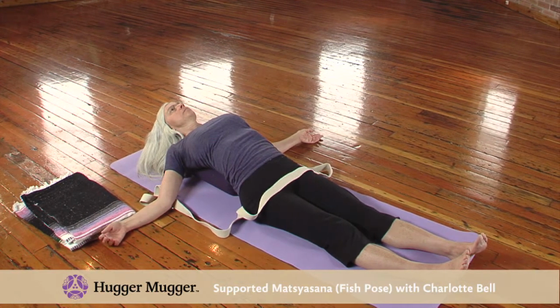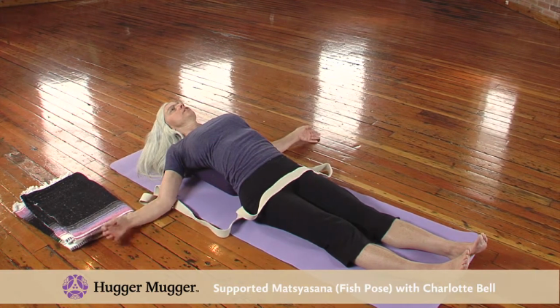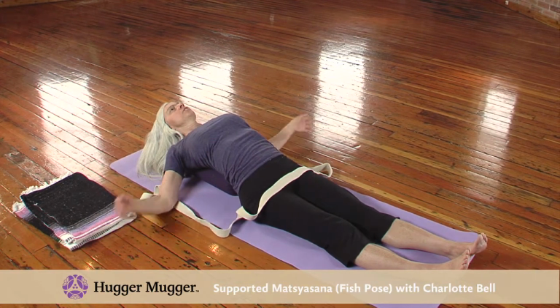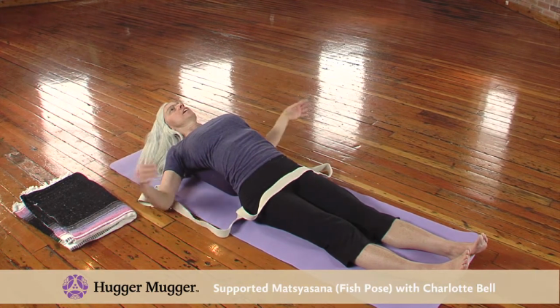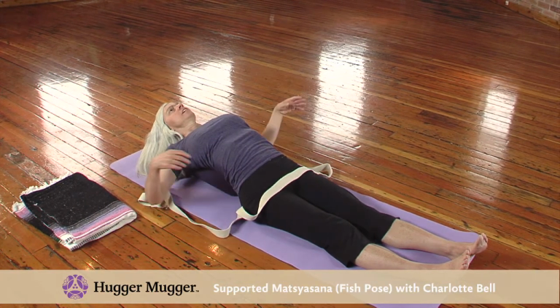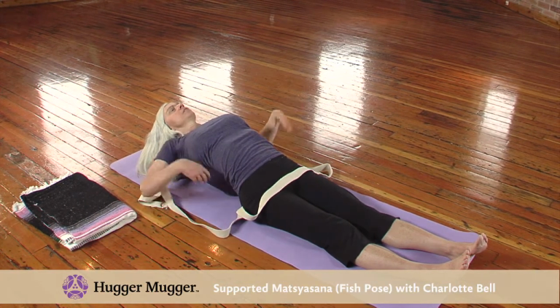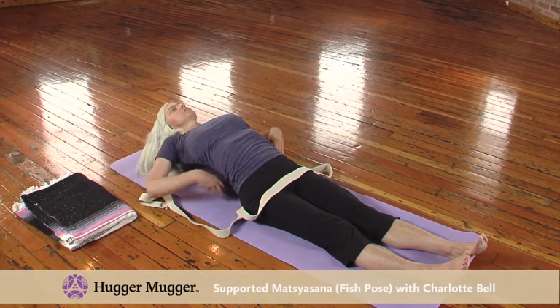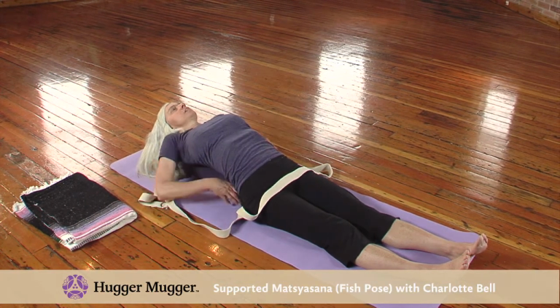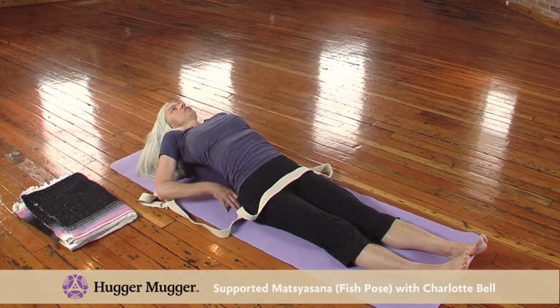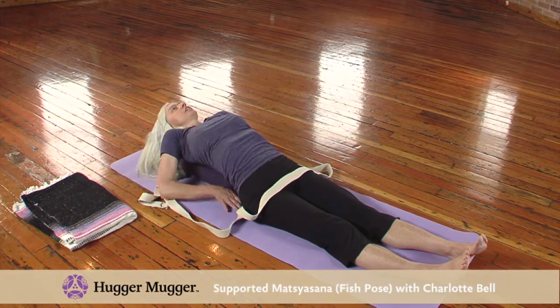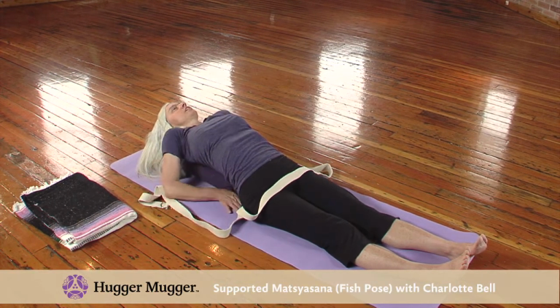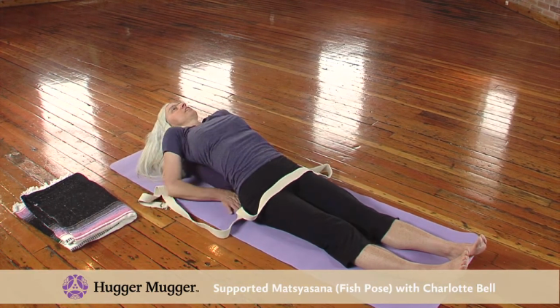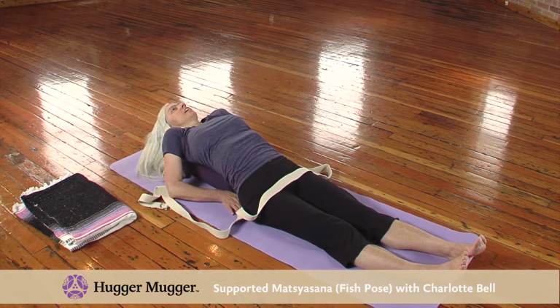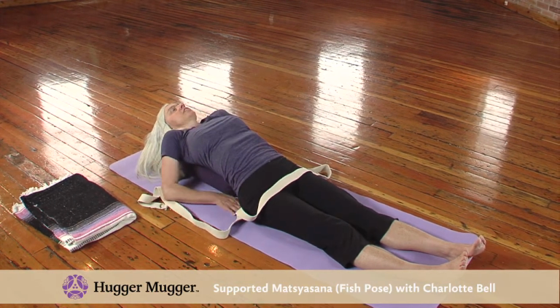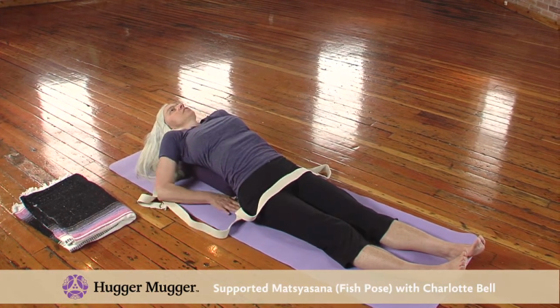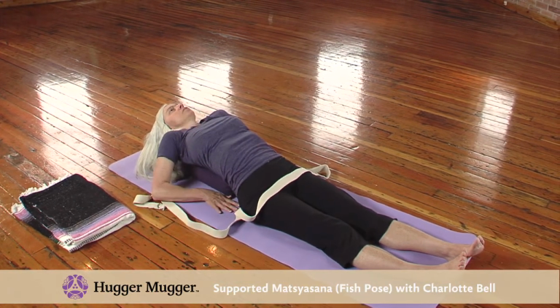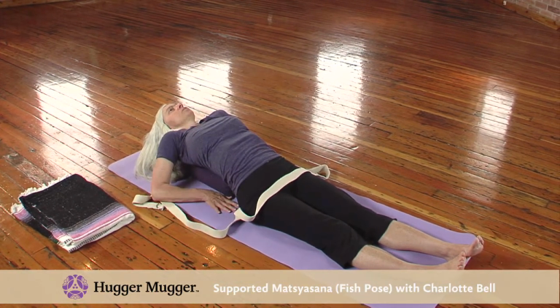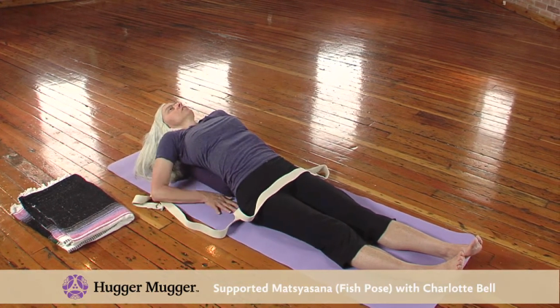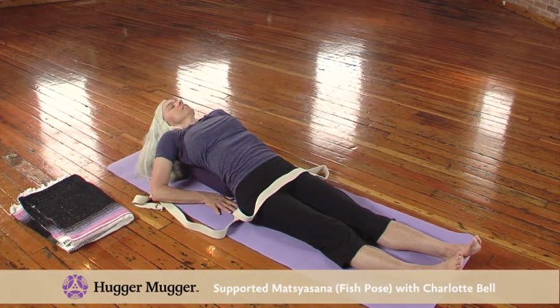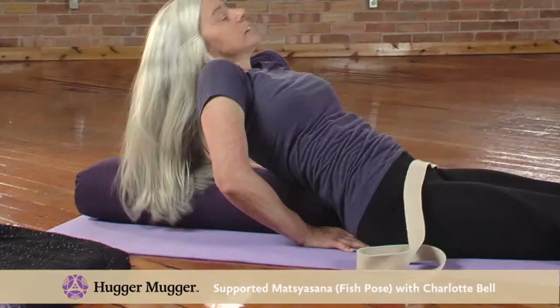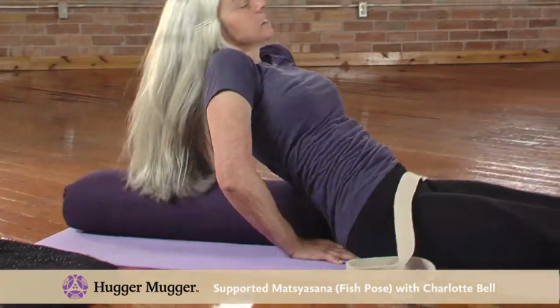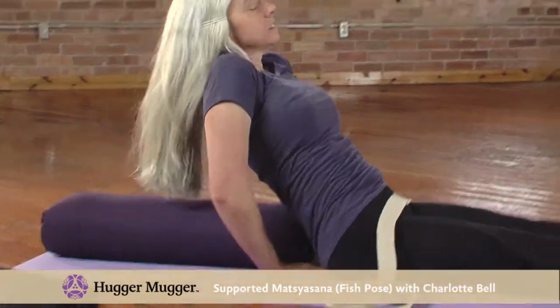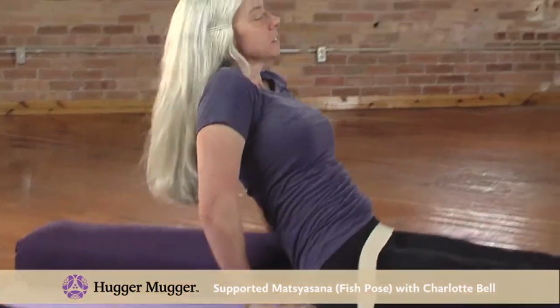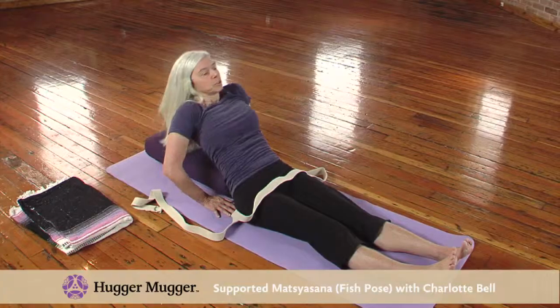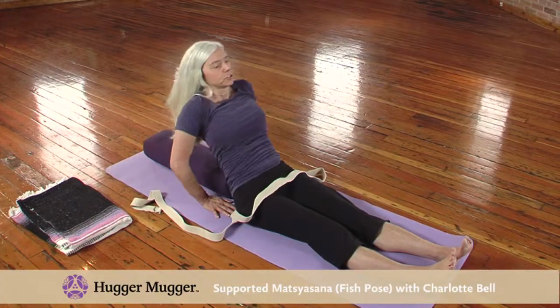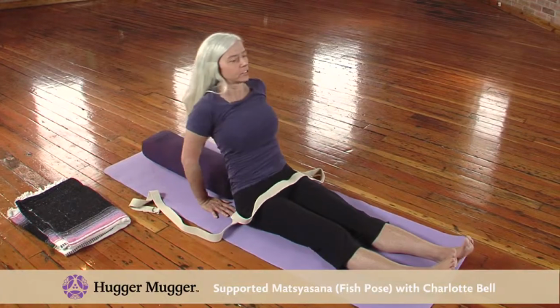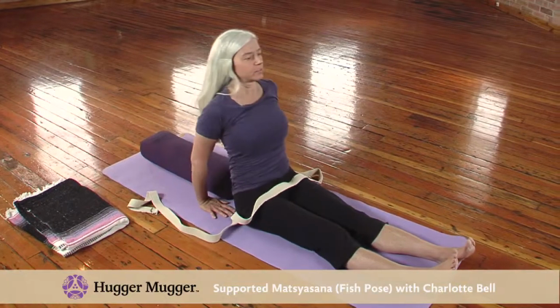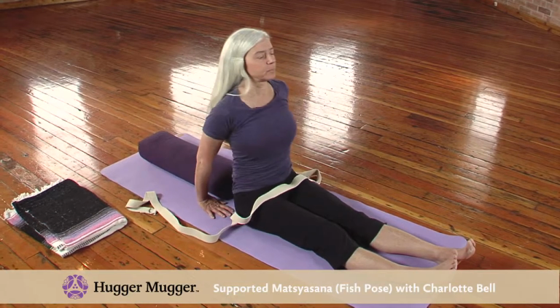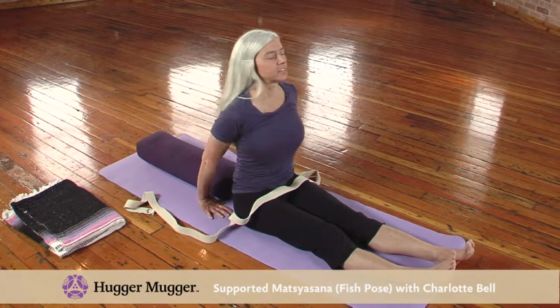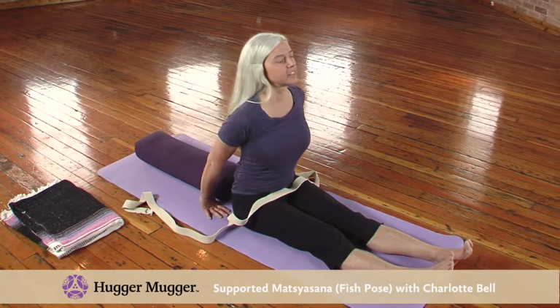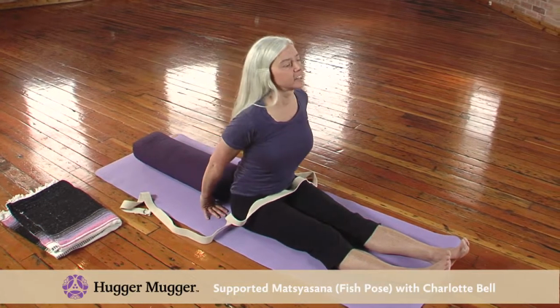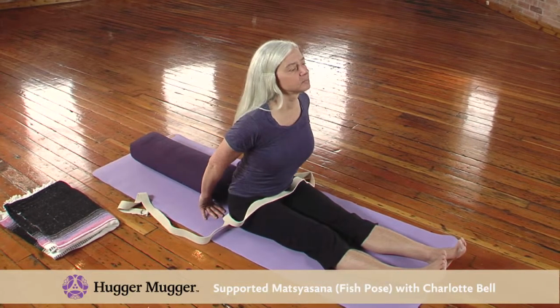When you're ready, place your hands next to you and push yourself up to sitting.